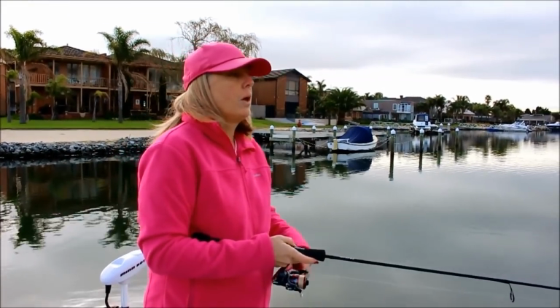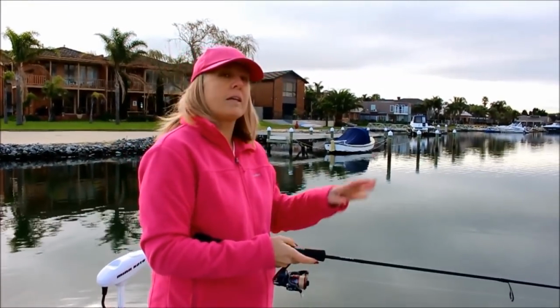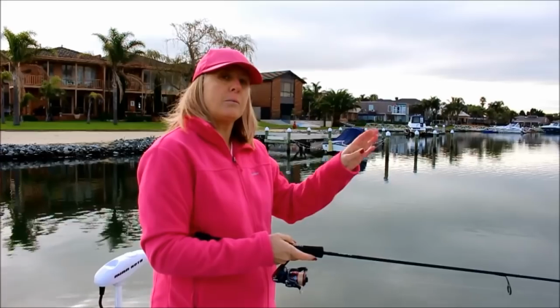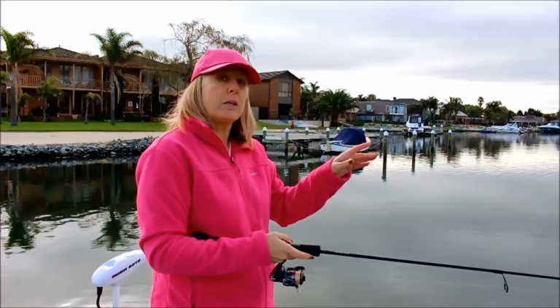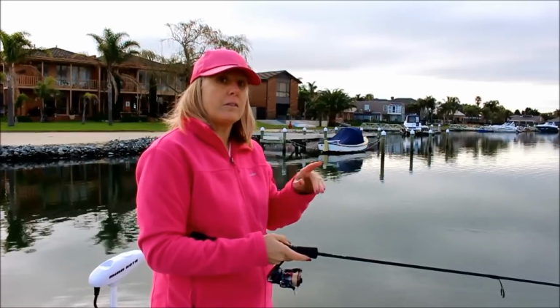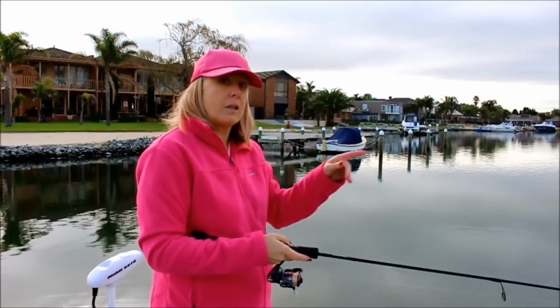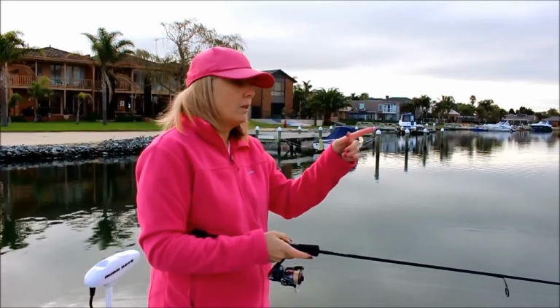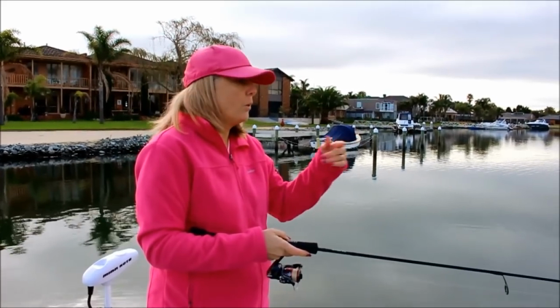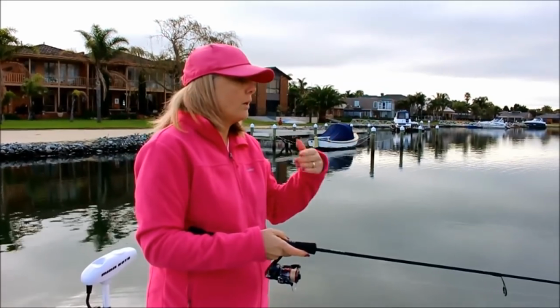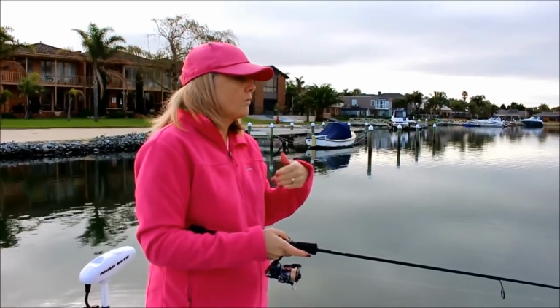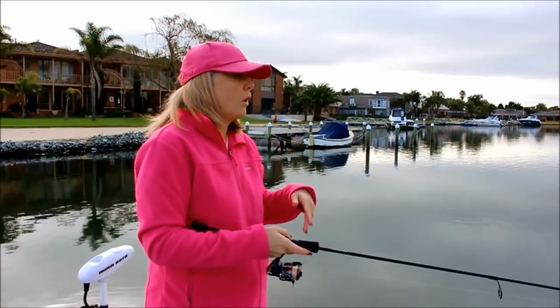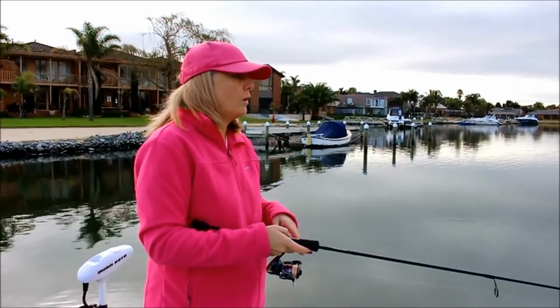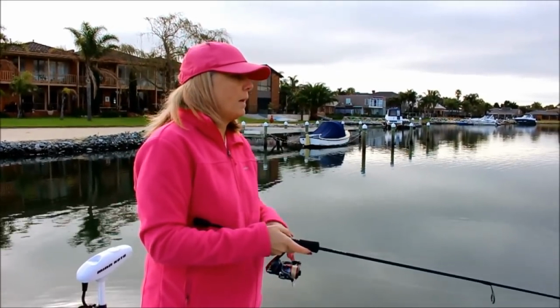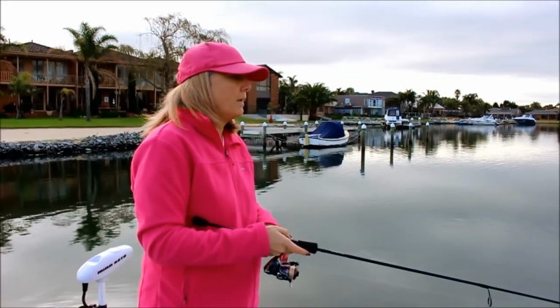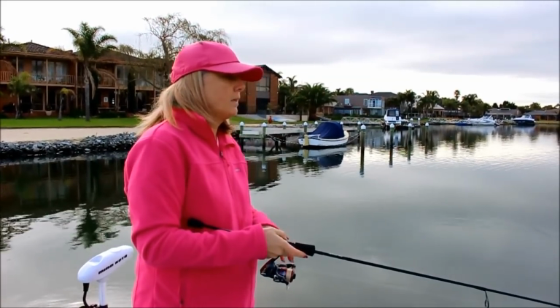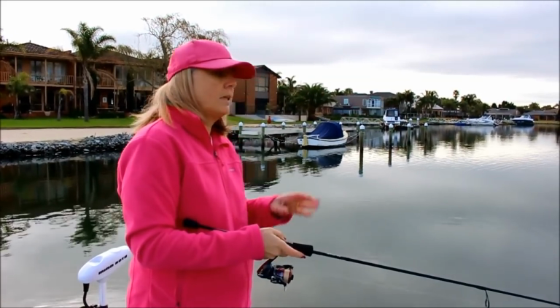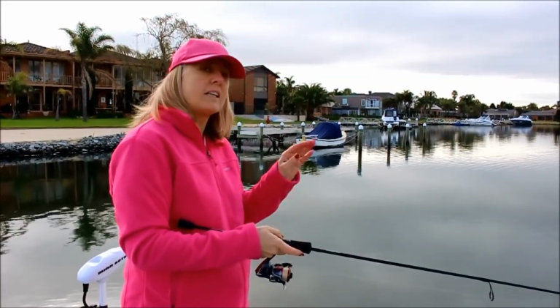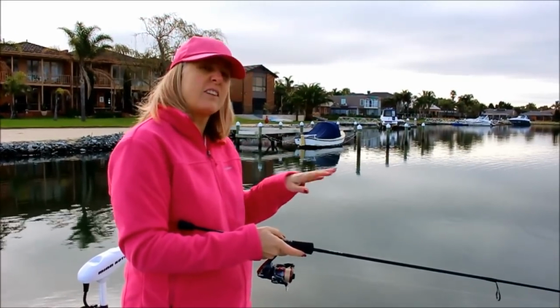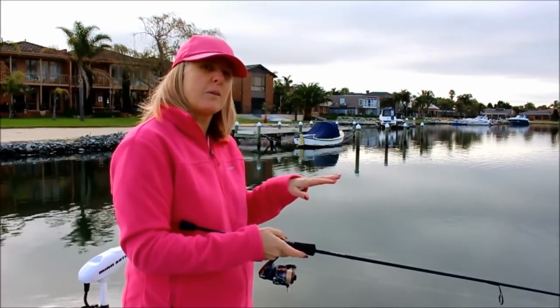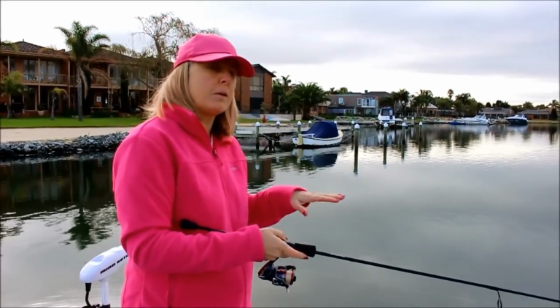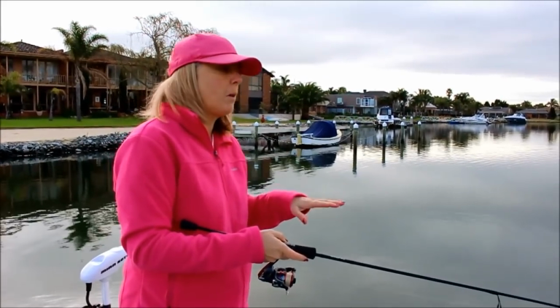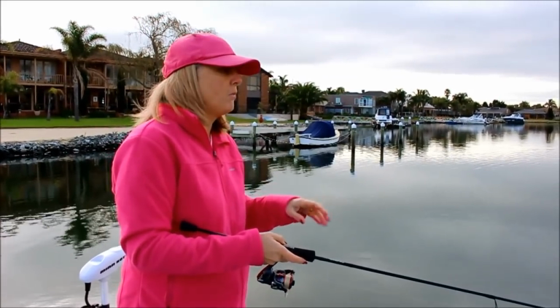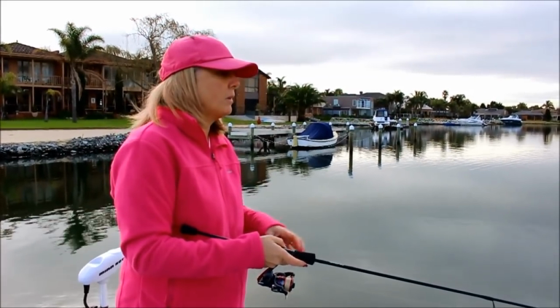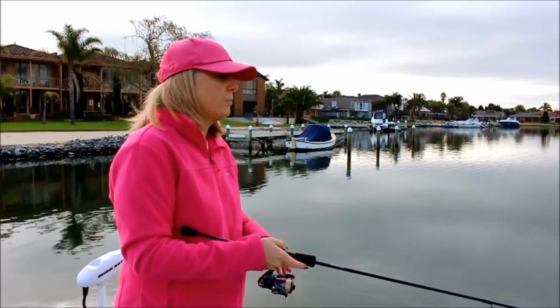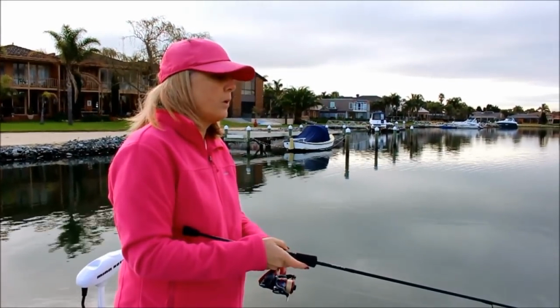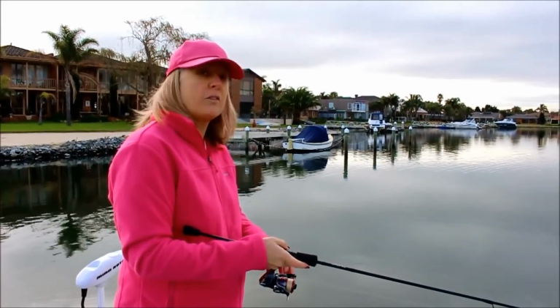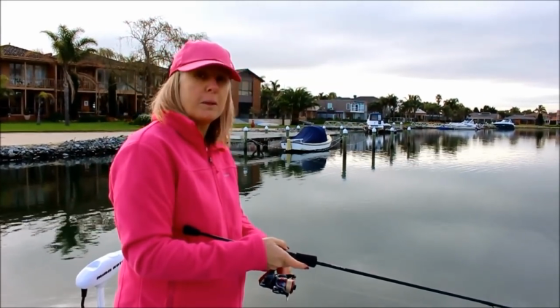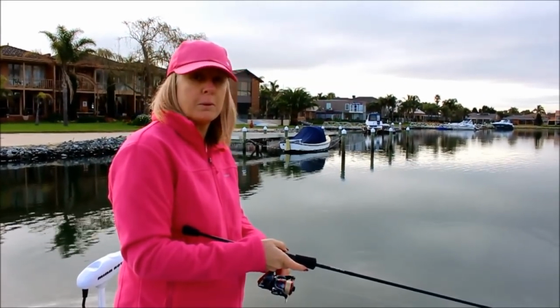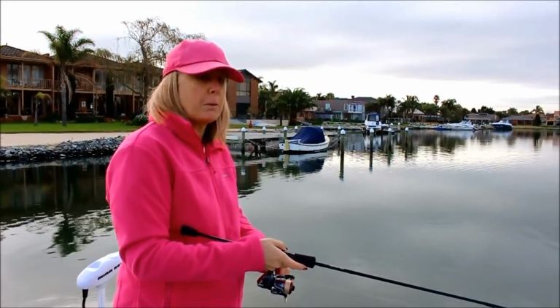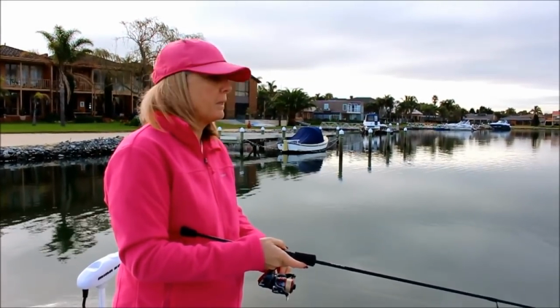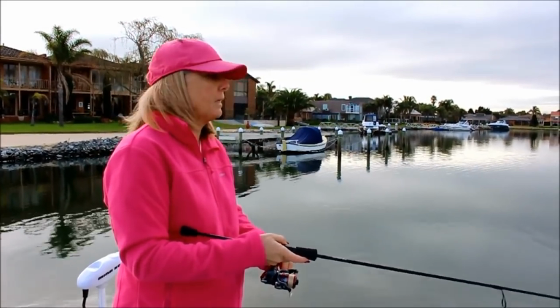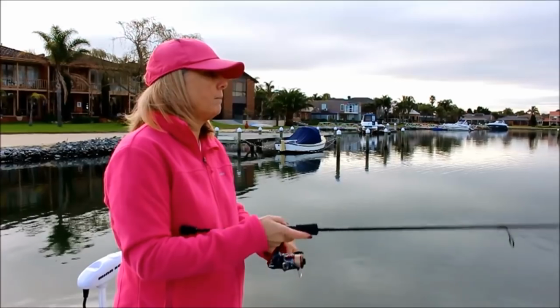Again working this lure slowly back, letting it sit on the bottom — hopefully a nice big bream will pick it up.